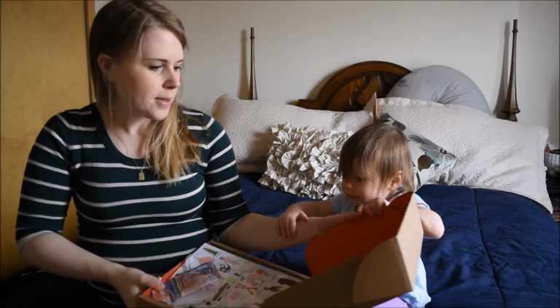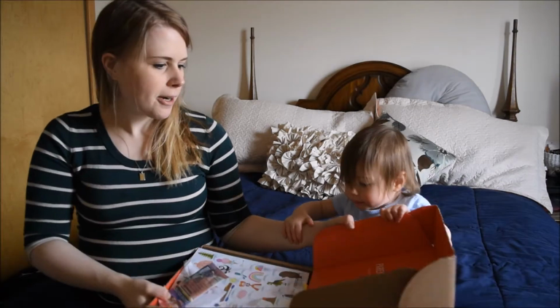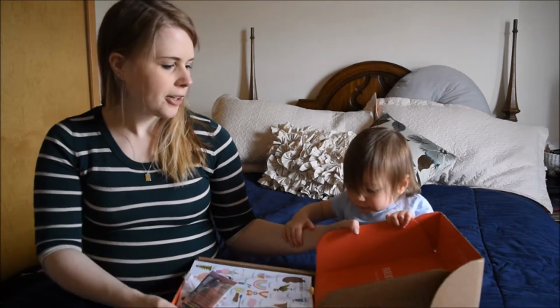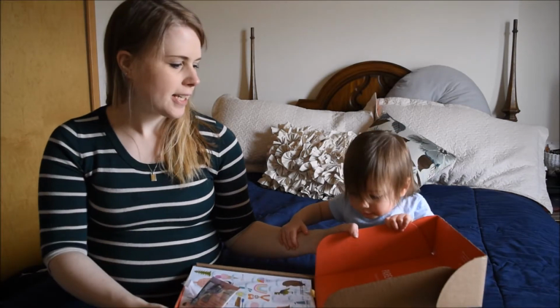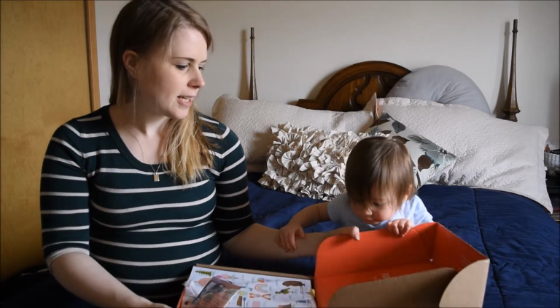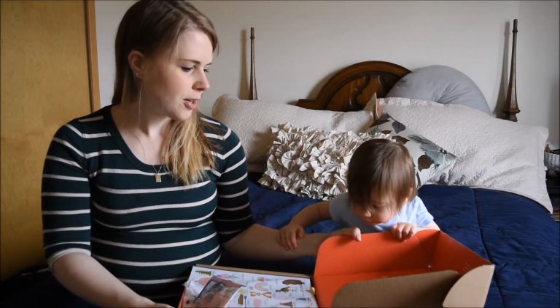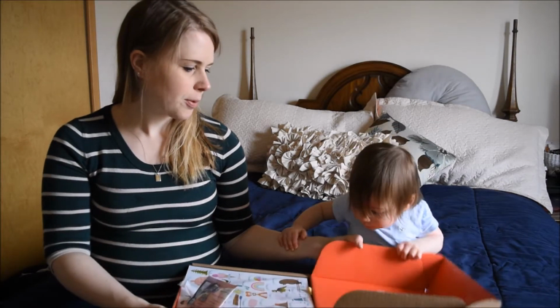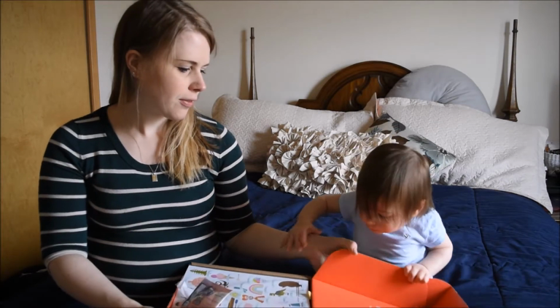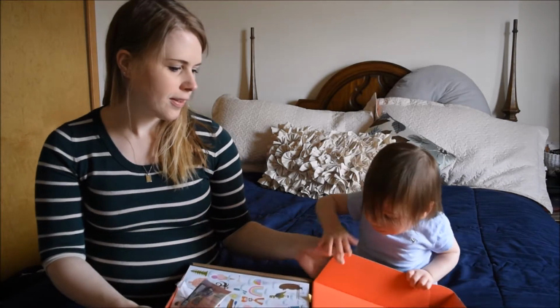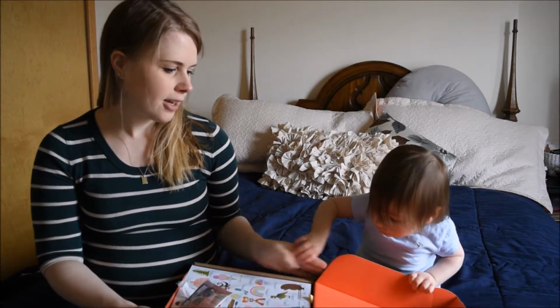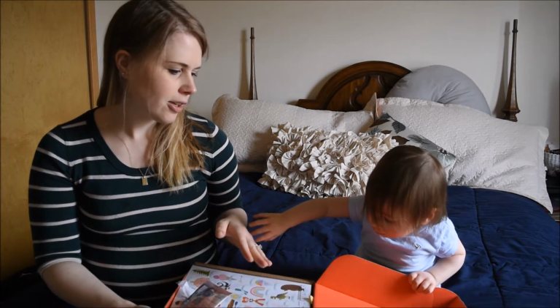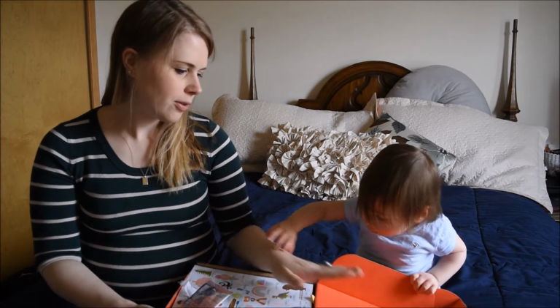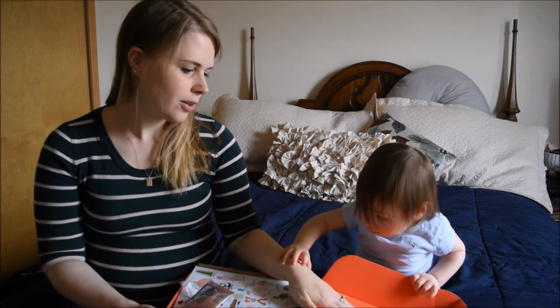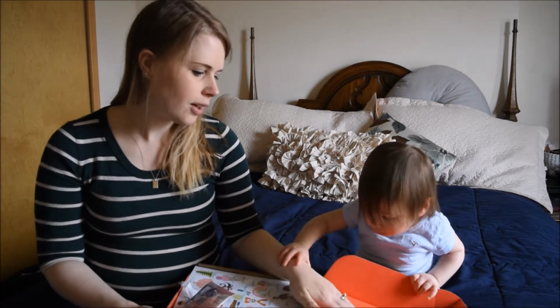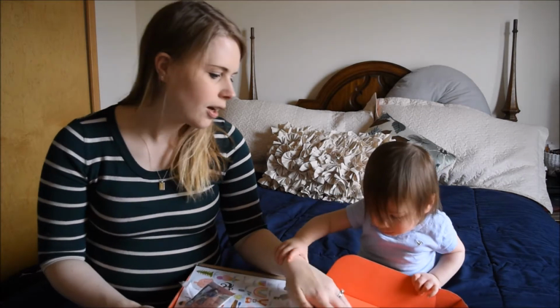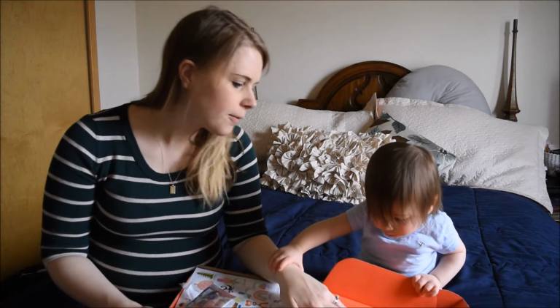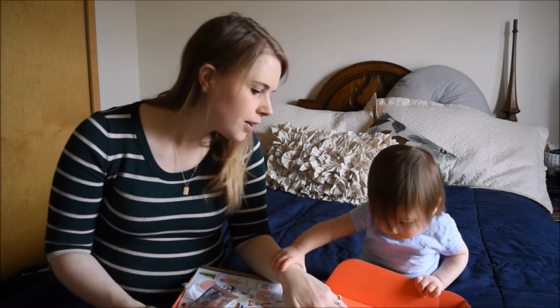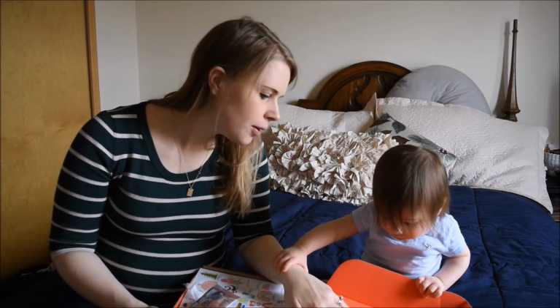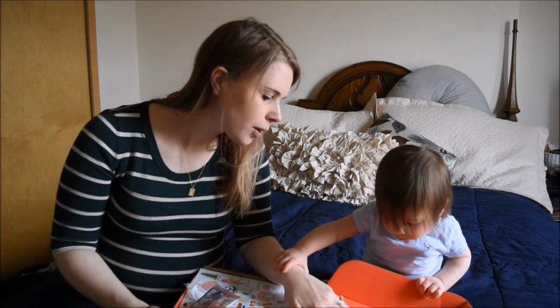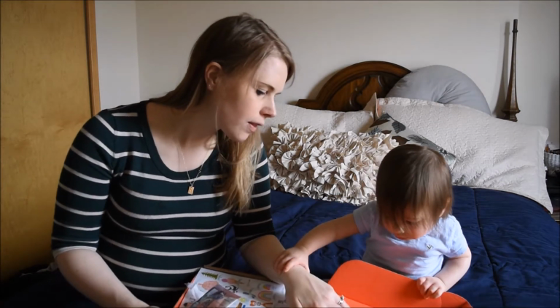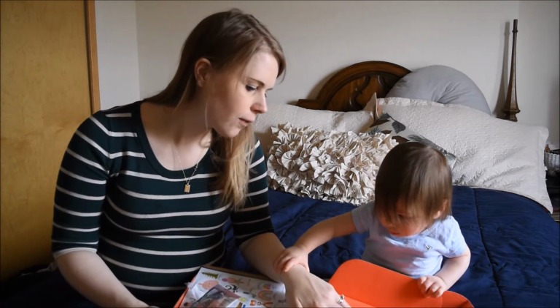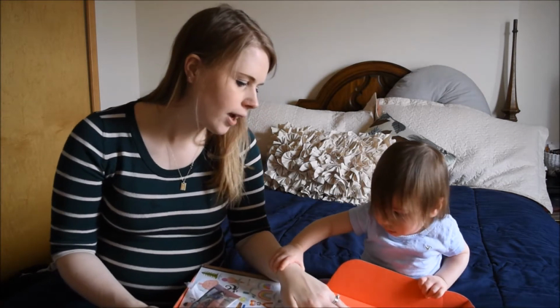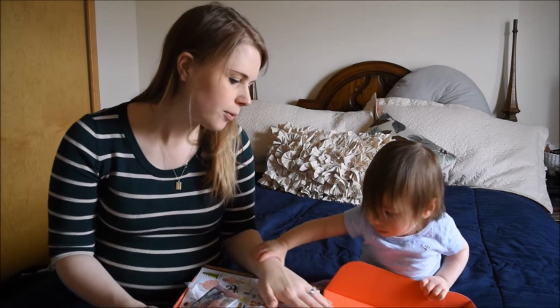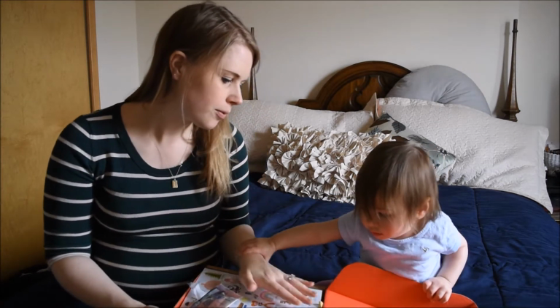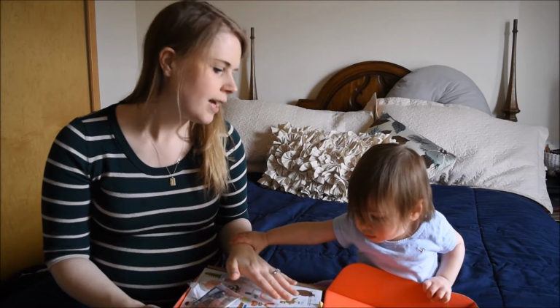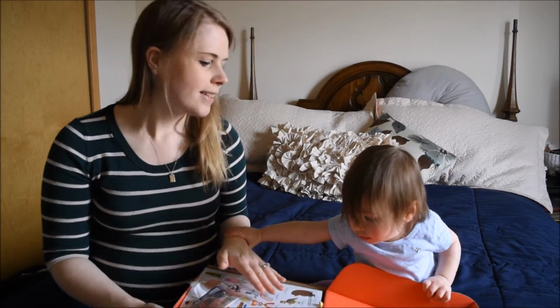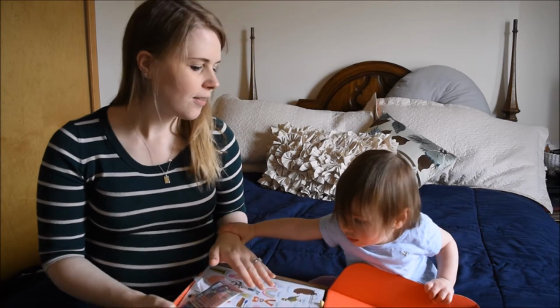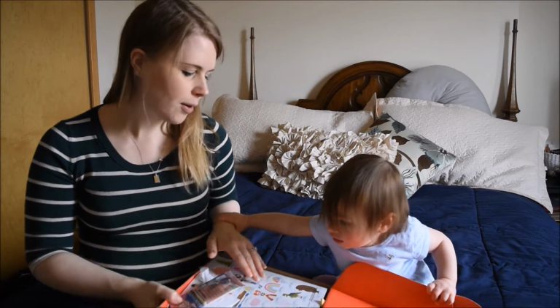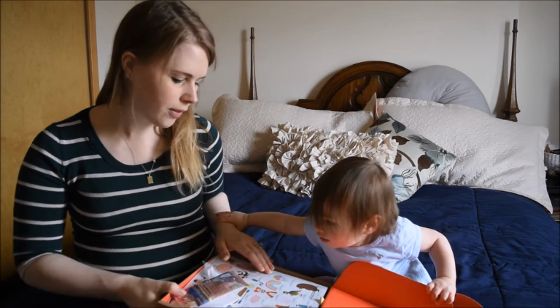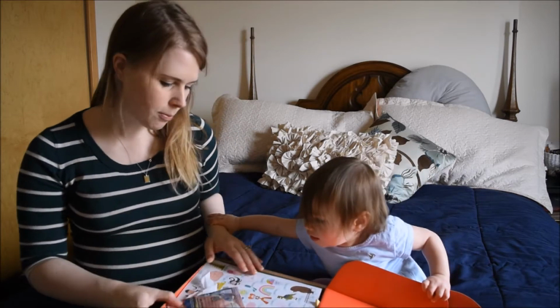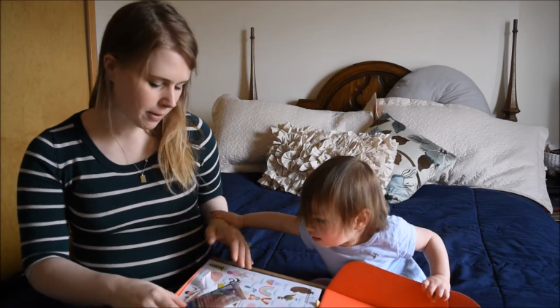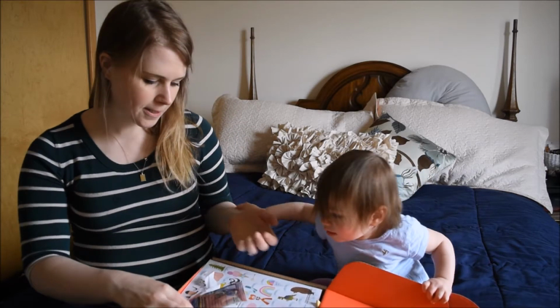So it says, 'Parenthood is a trip. We're thrilled to take the ride with you.' BabyList.